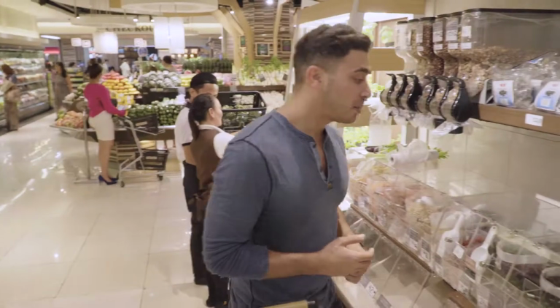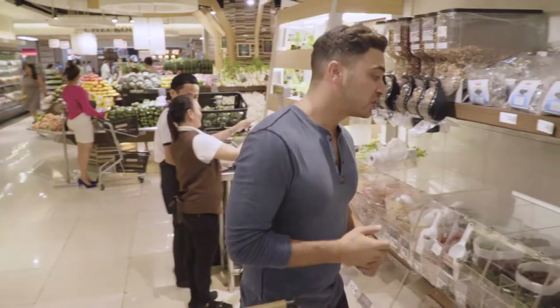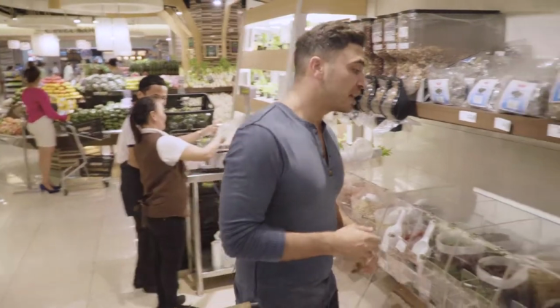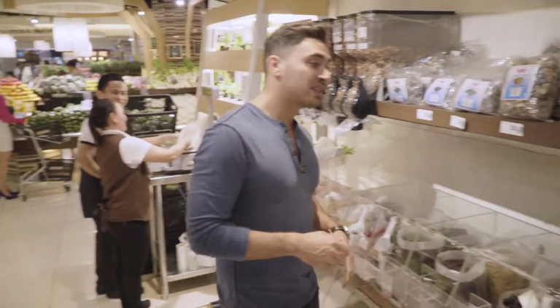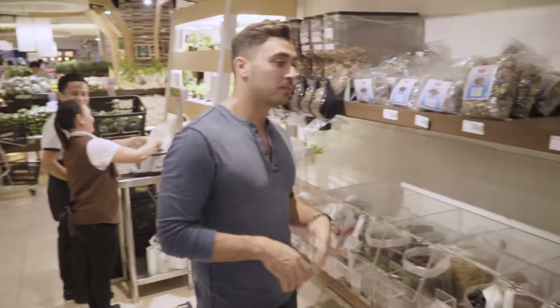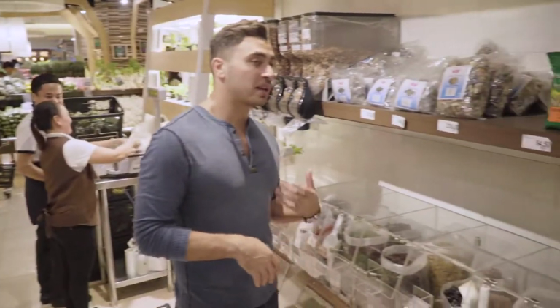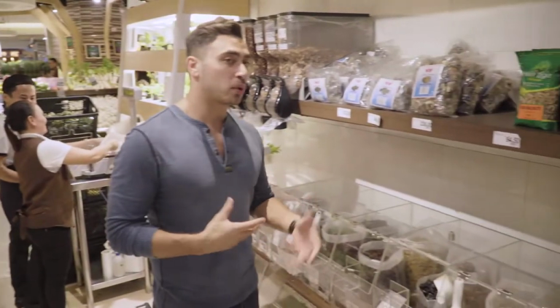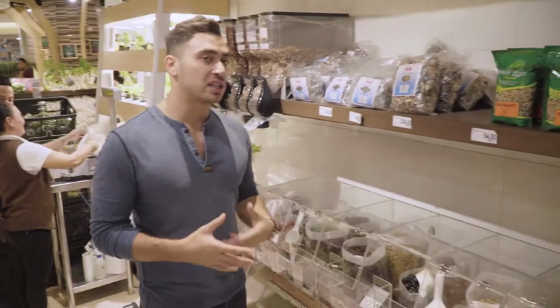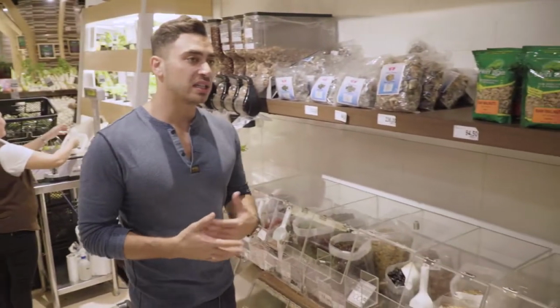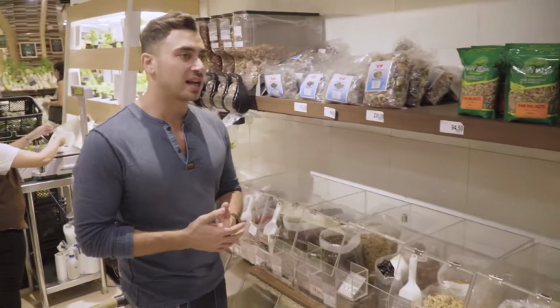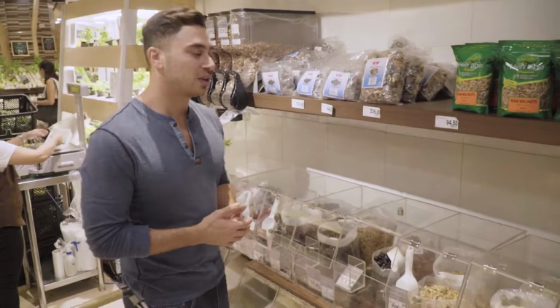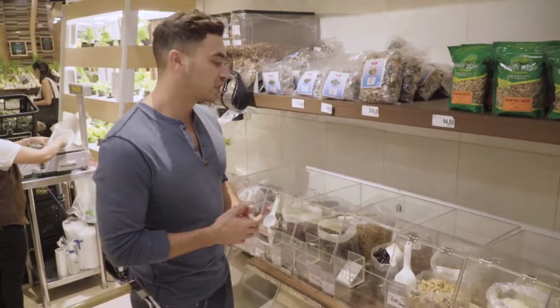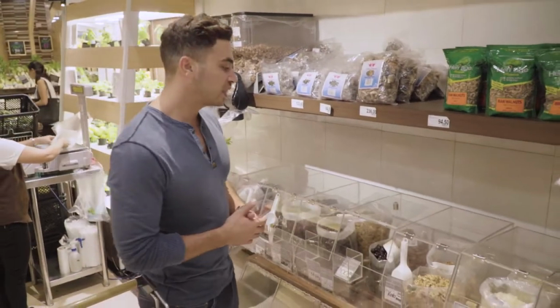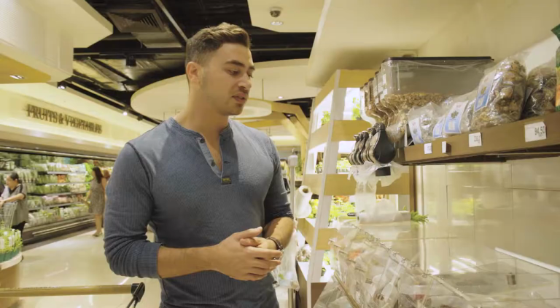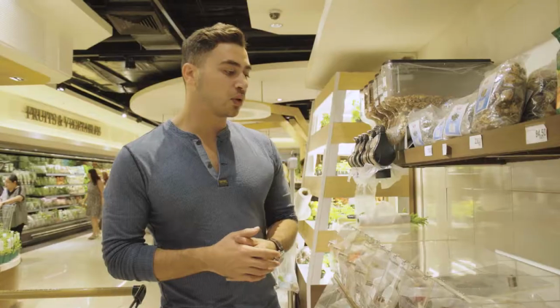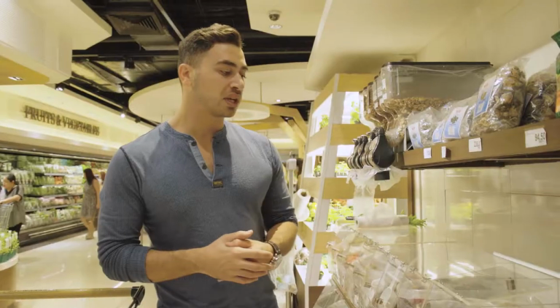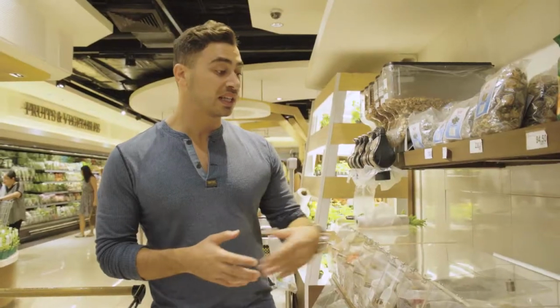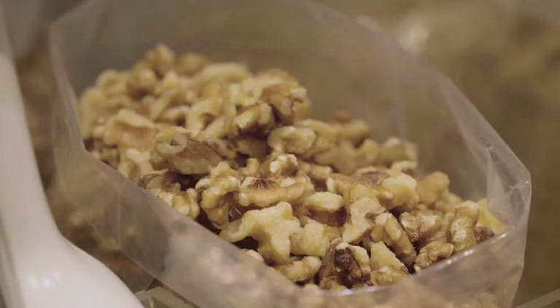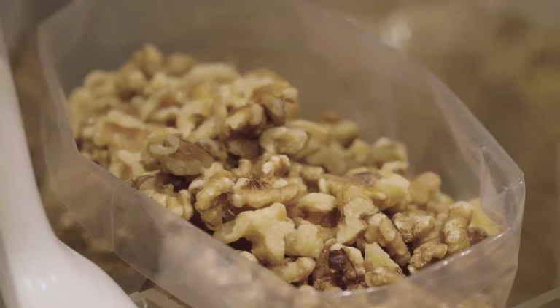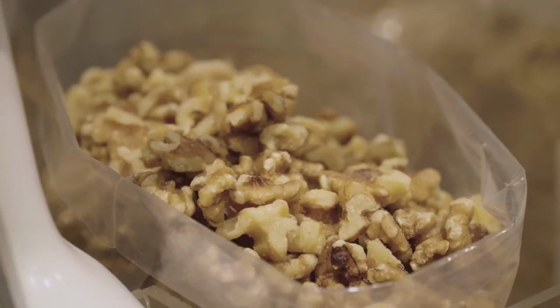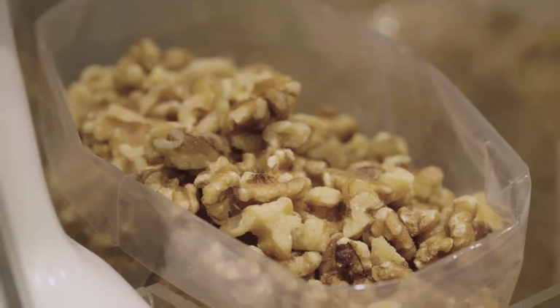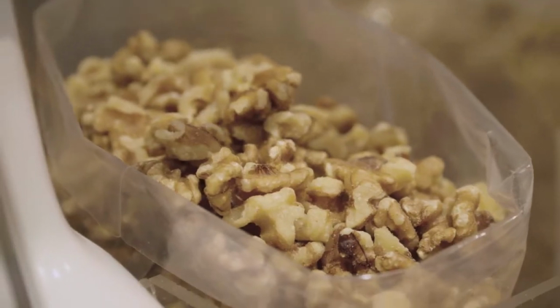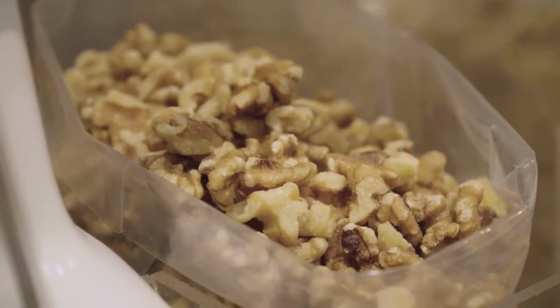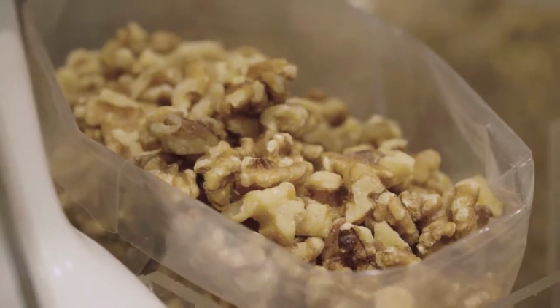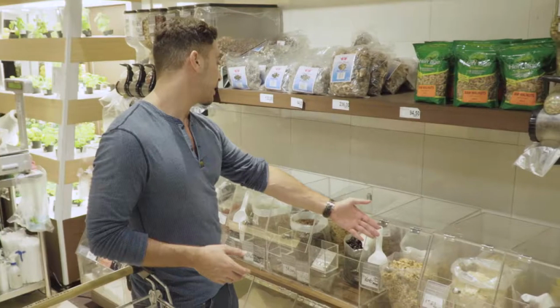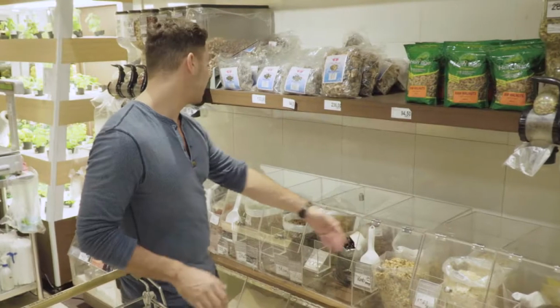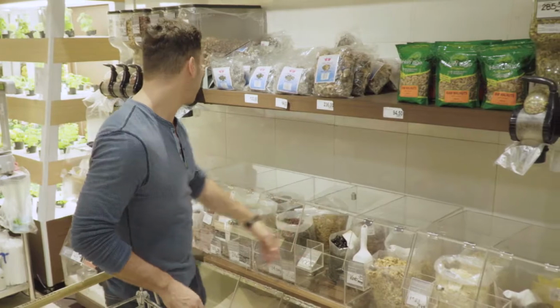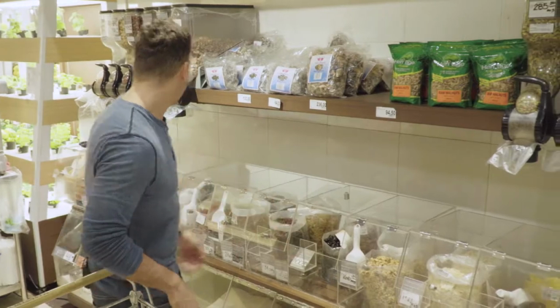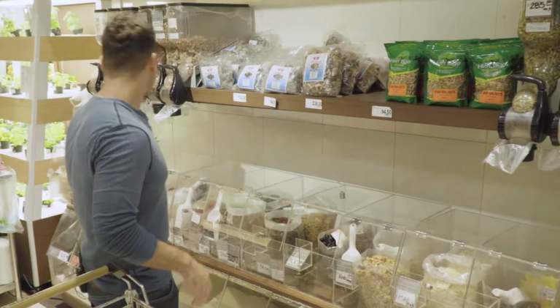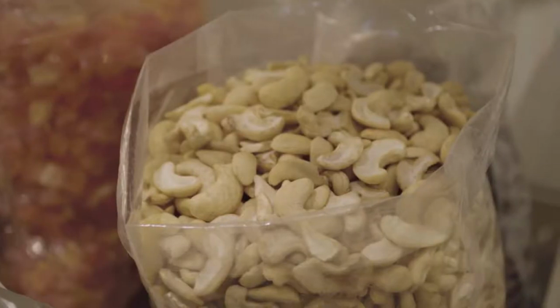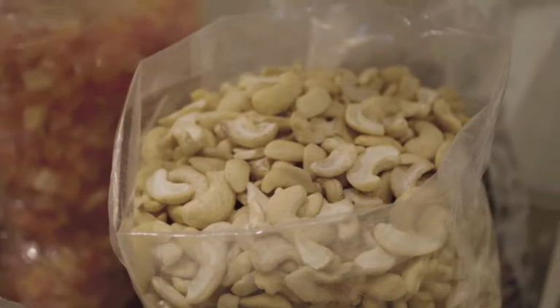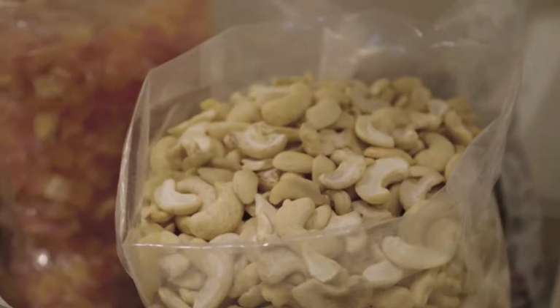I'm also getting some protein alternatives. We're going to get some walnuts and also some cashew nuts.